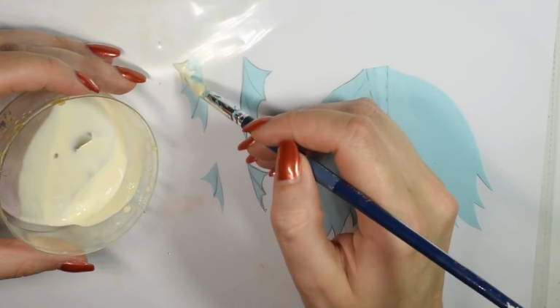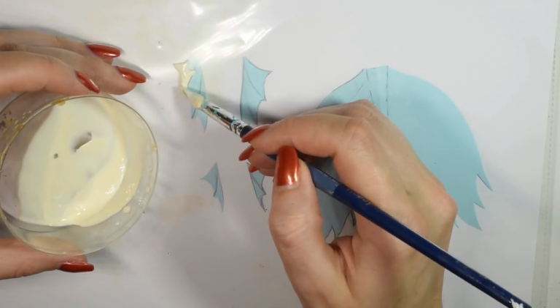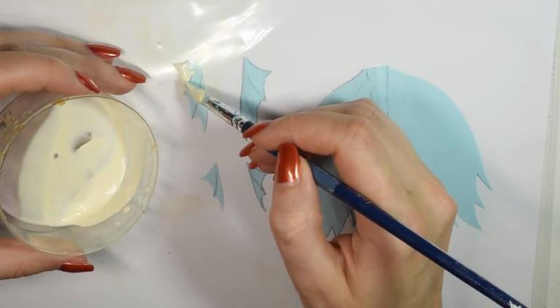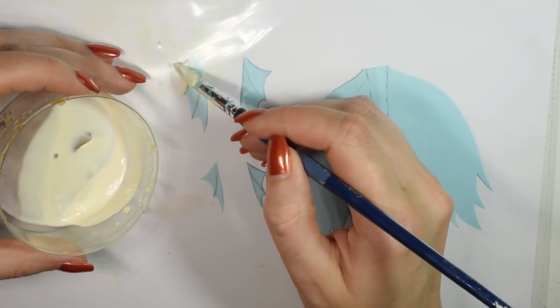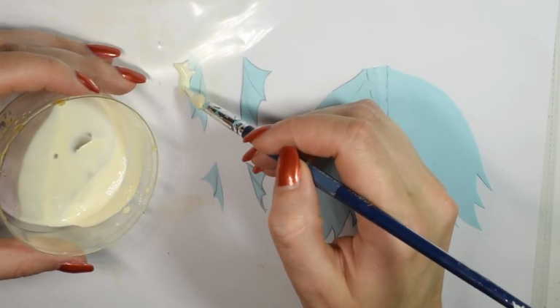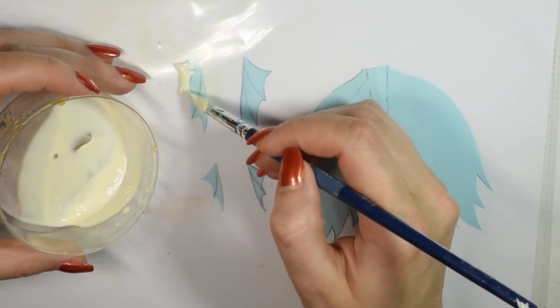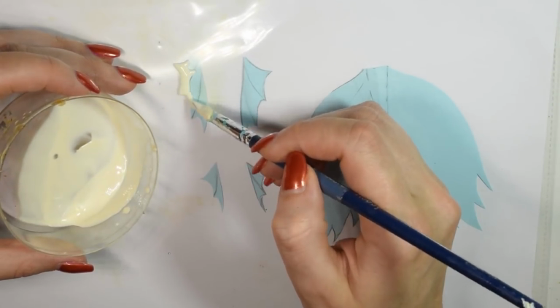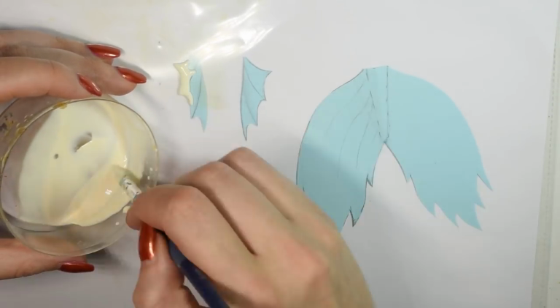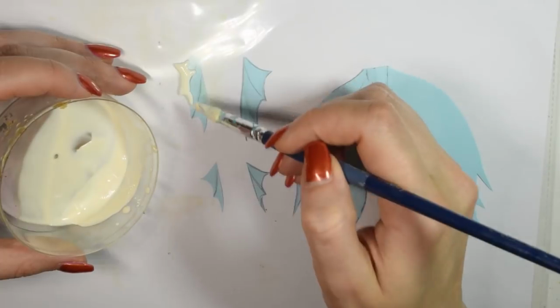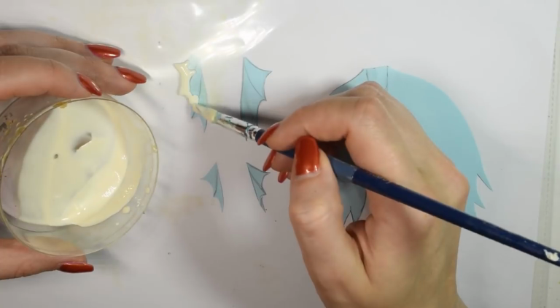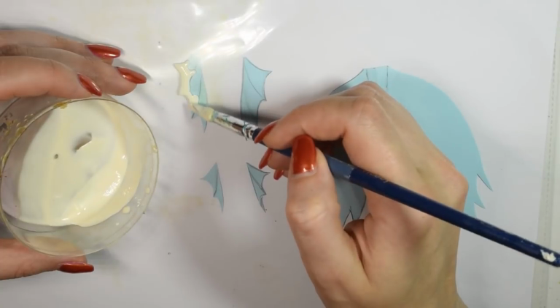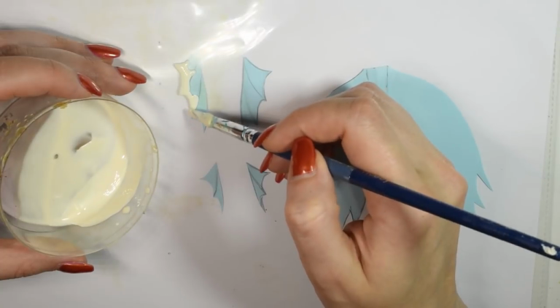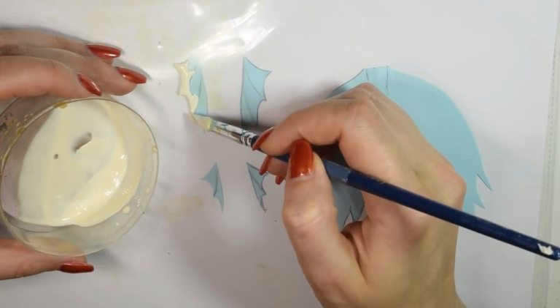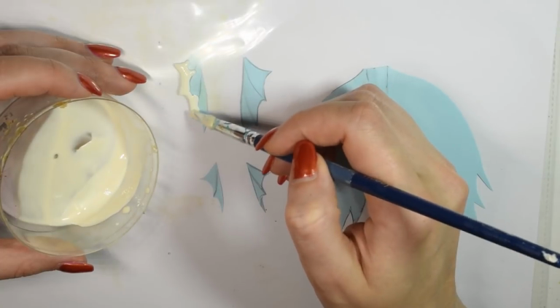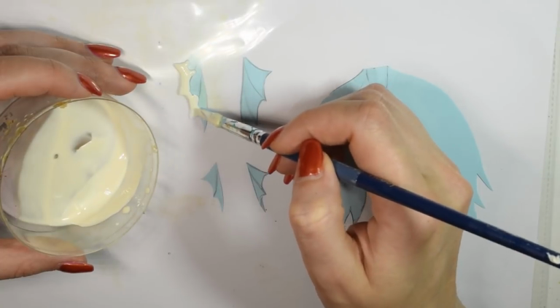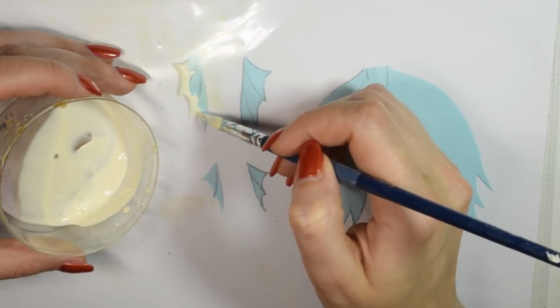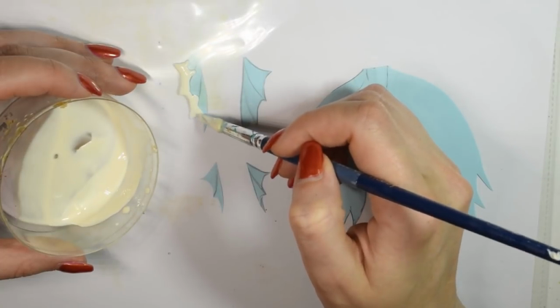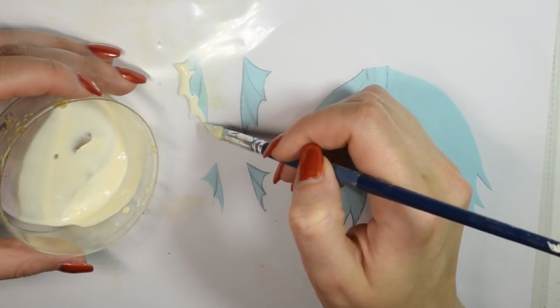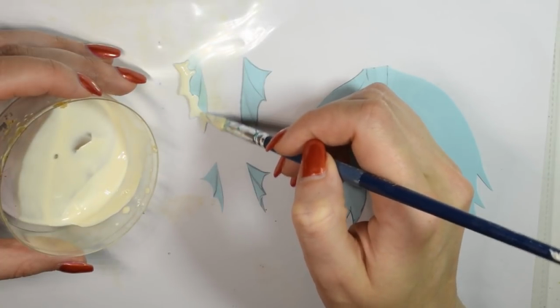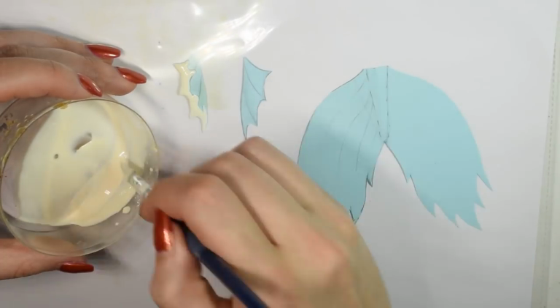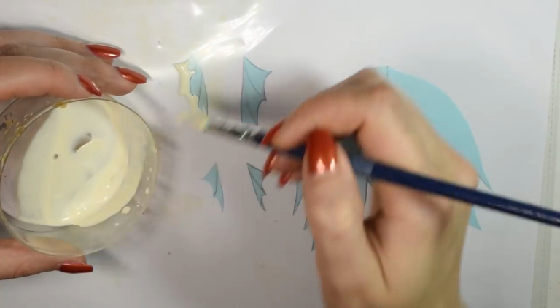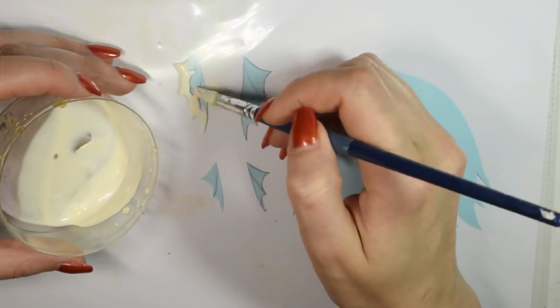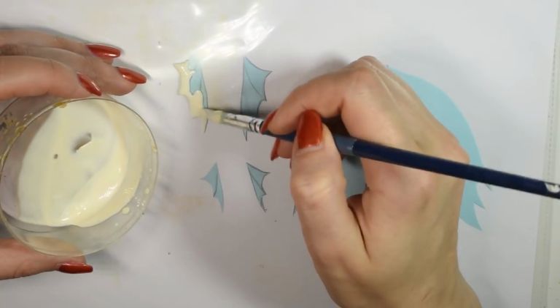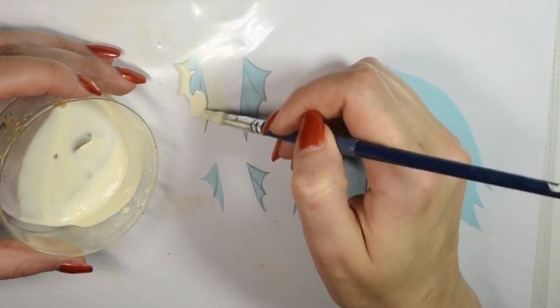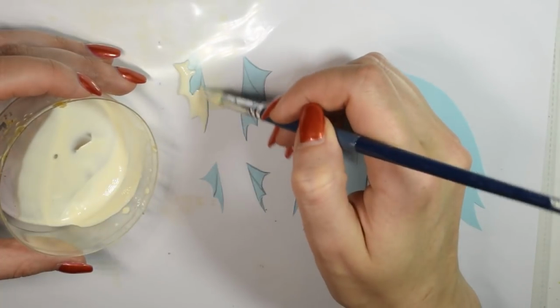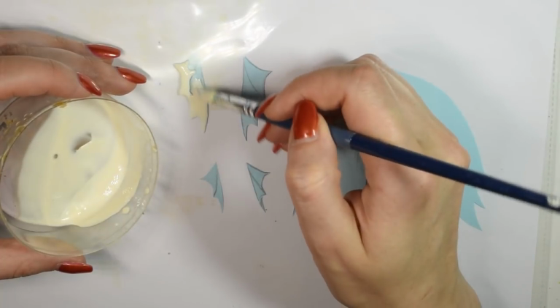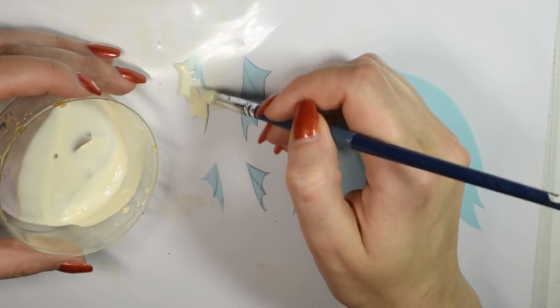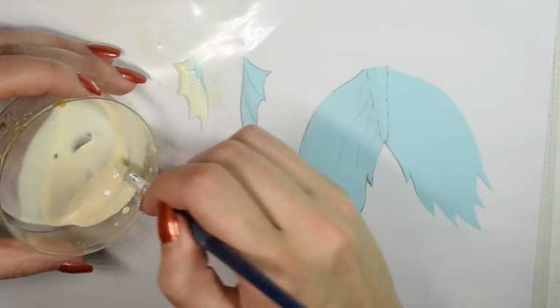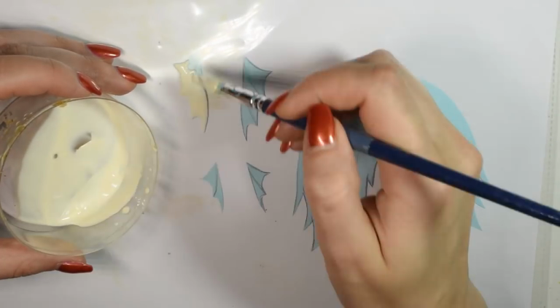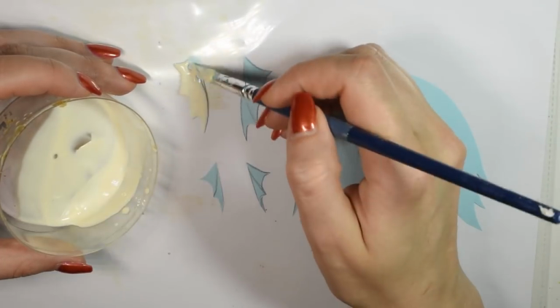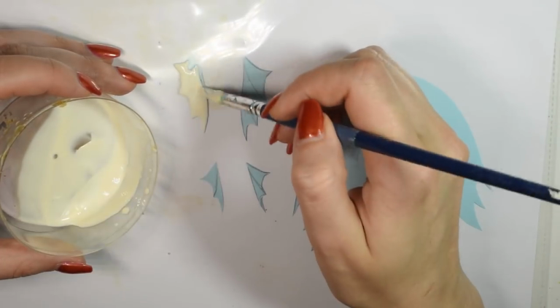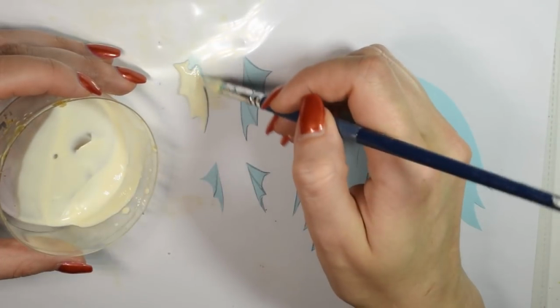Don't worry if you can't get the points of the fins to get really sharp, because once this is all dry you can just cut the excess away.